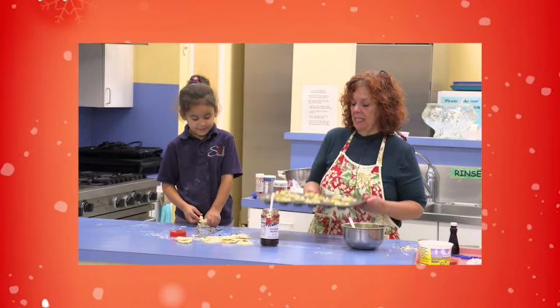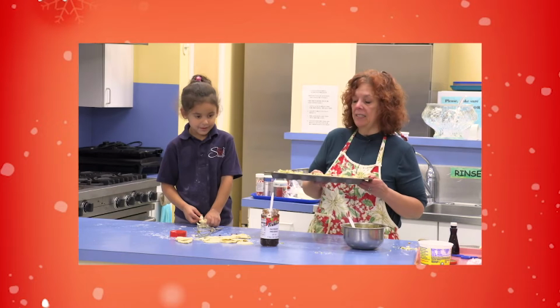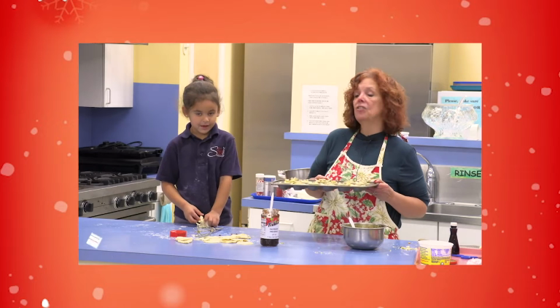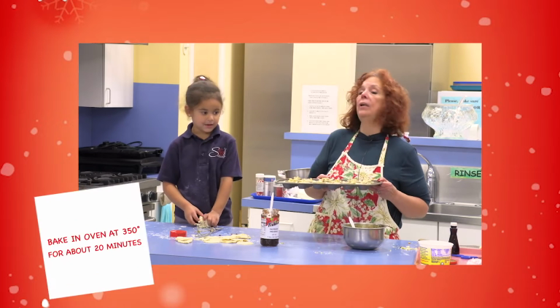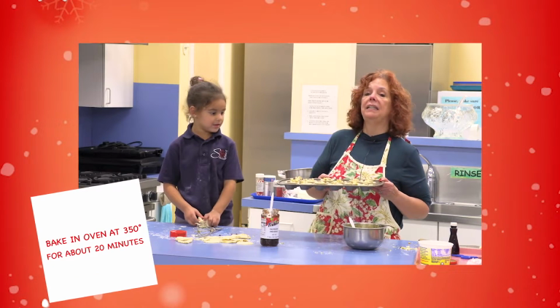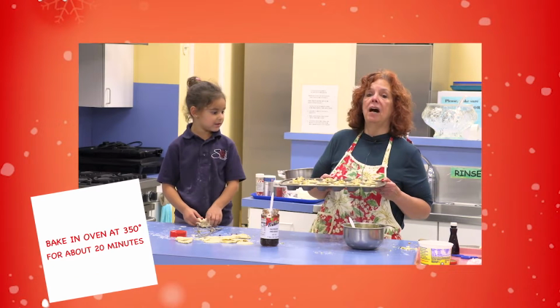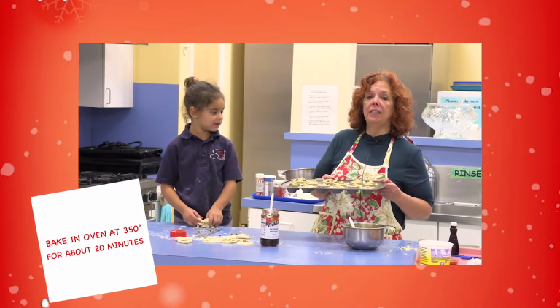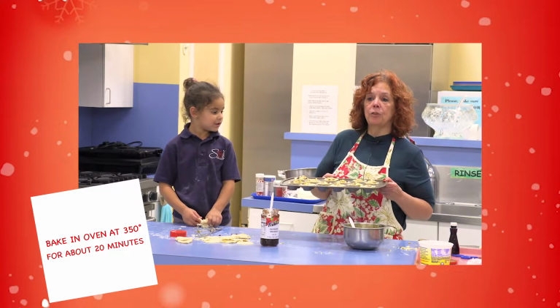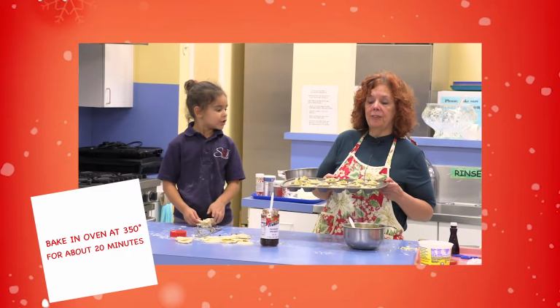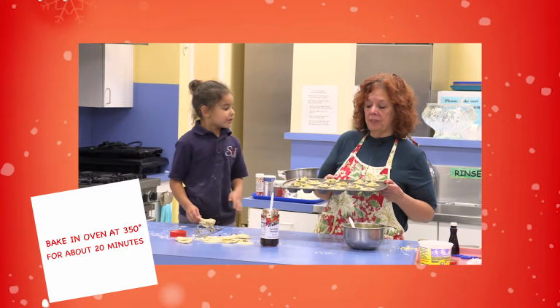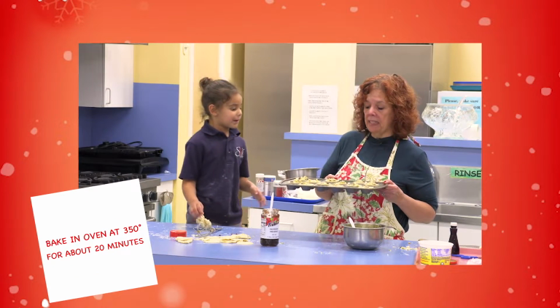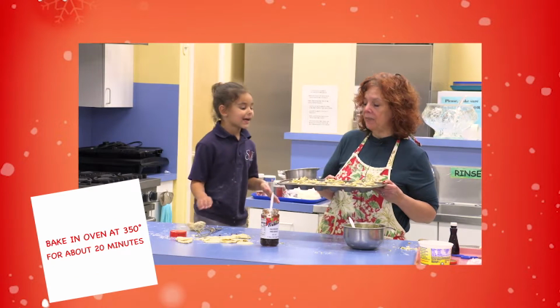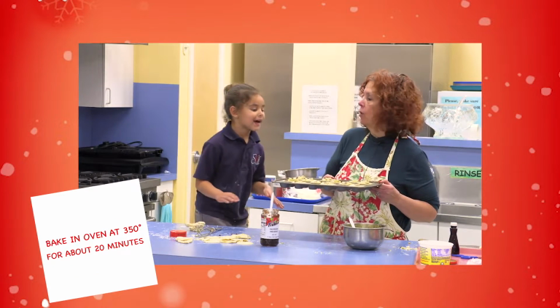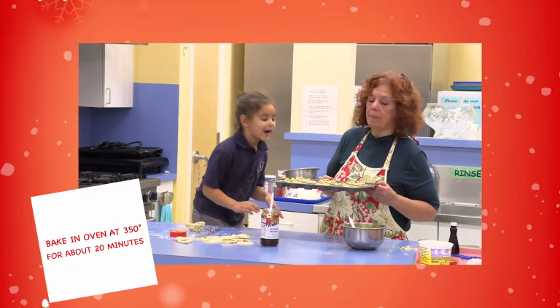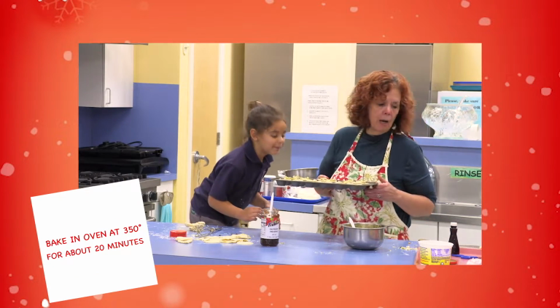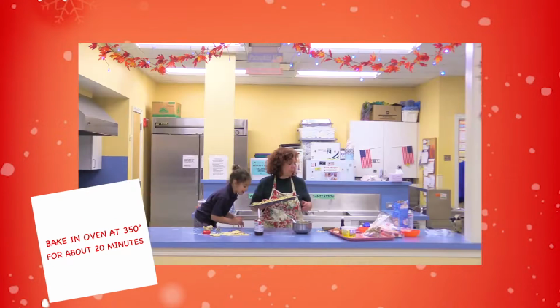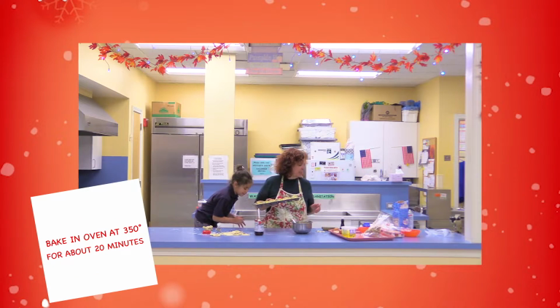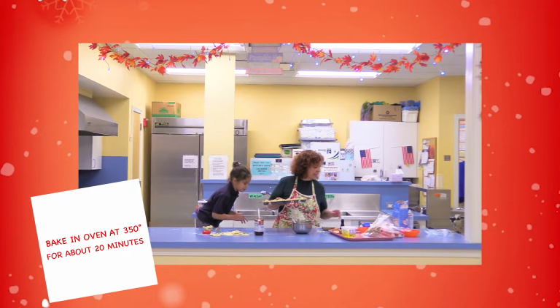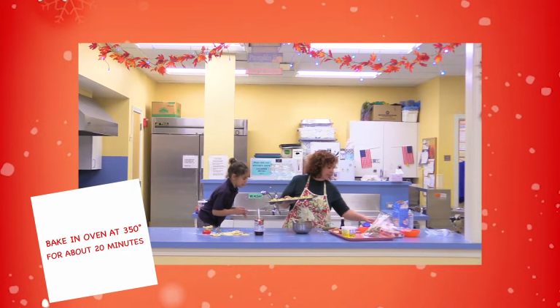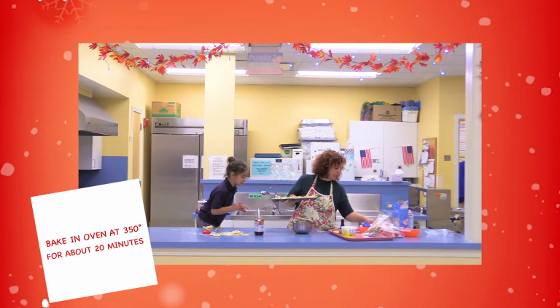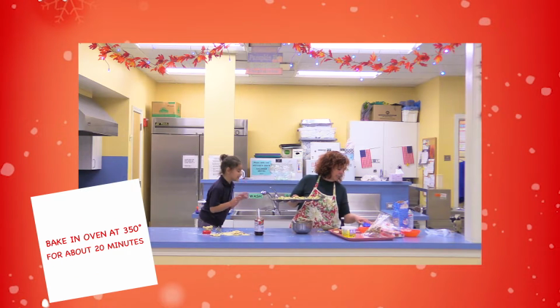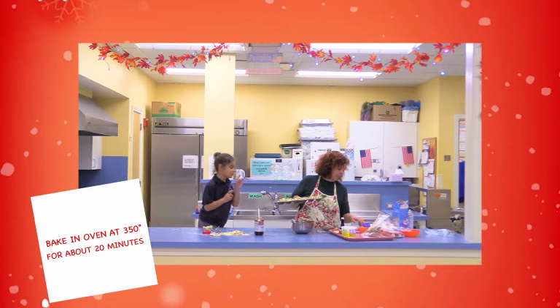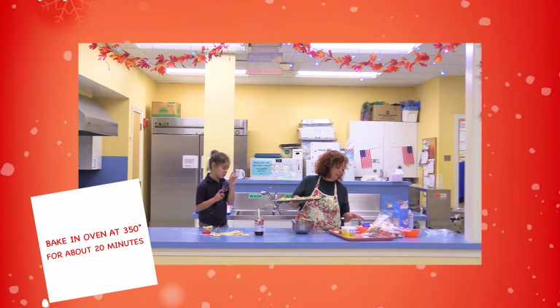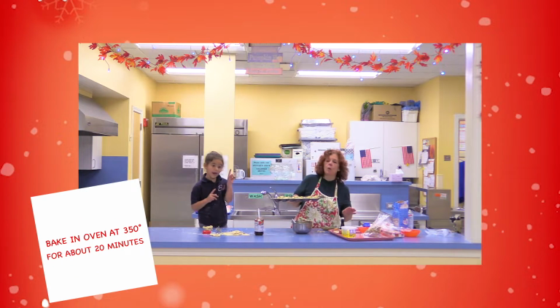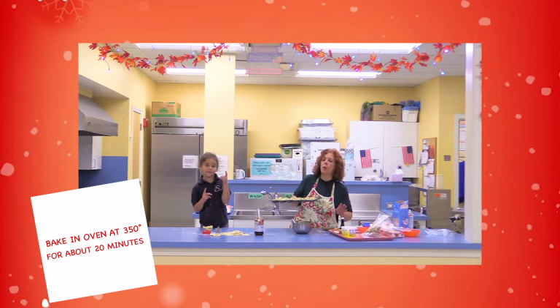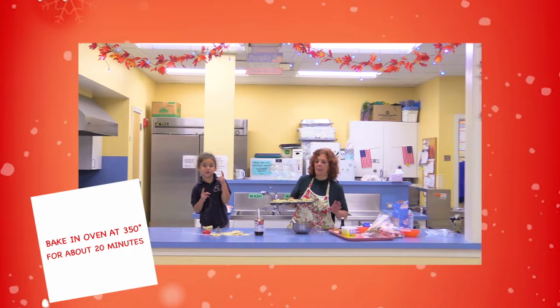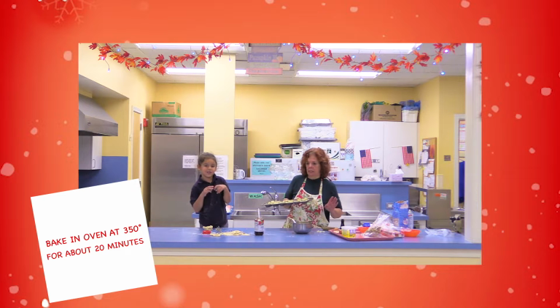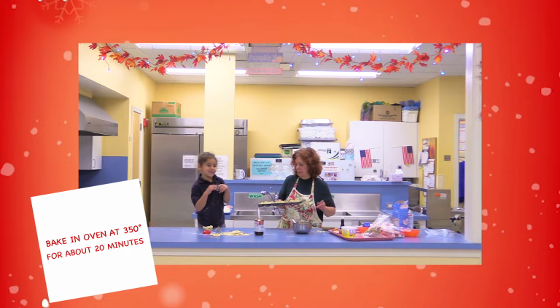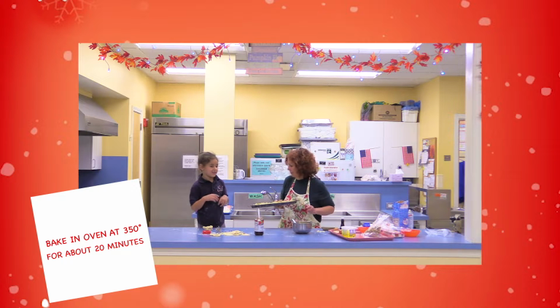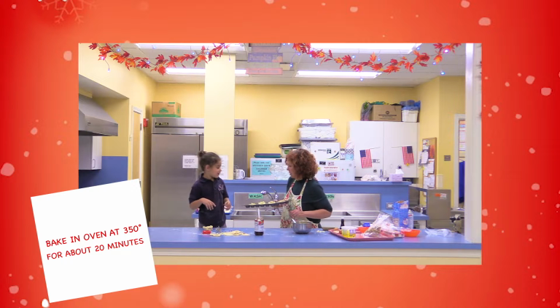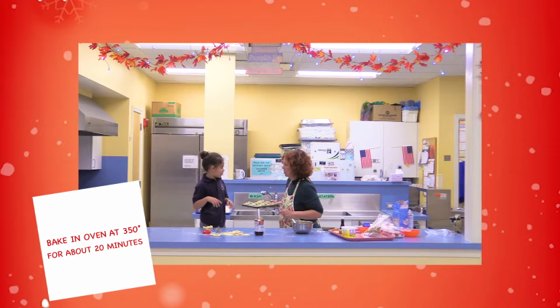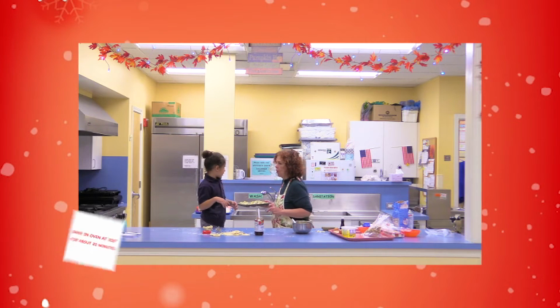This is going in the oven — 350 degrees for about 20 minutes.